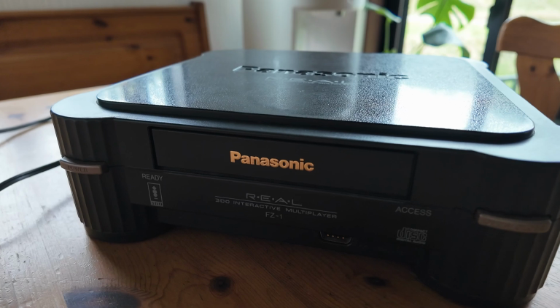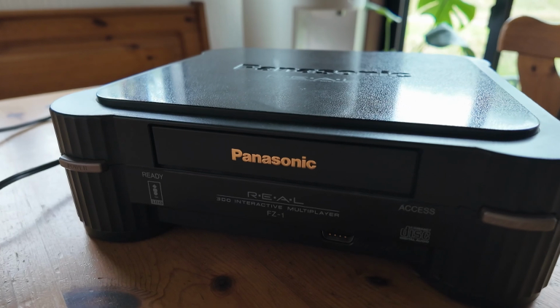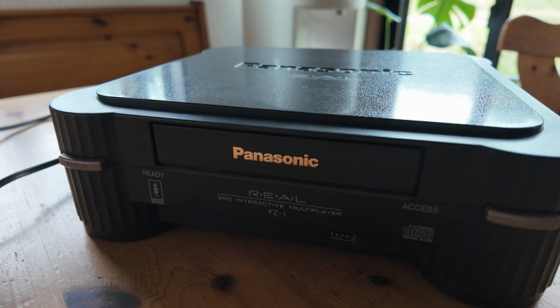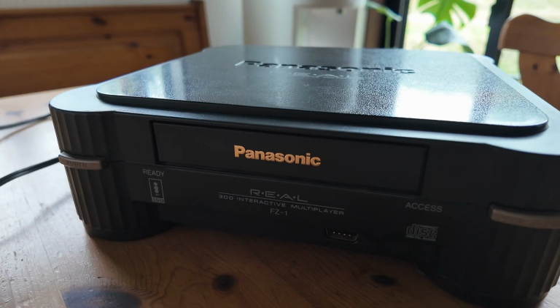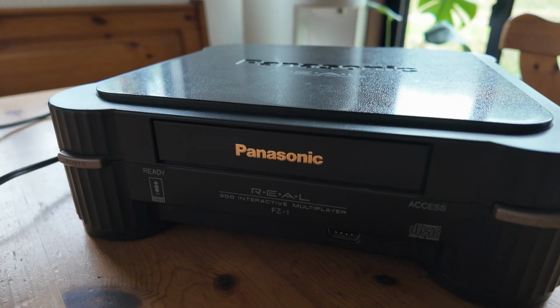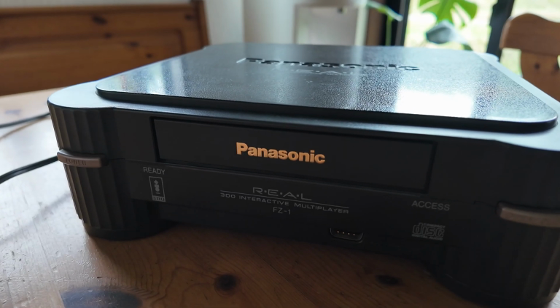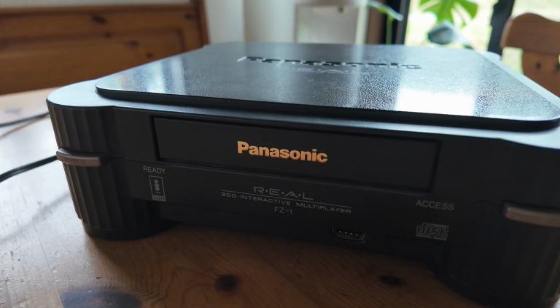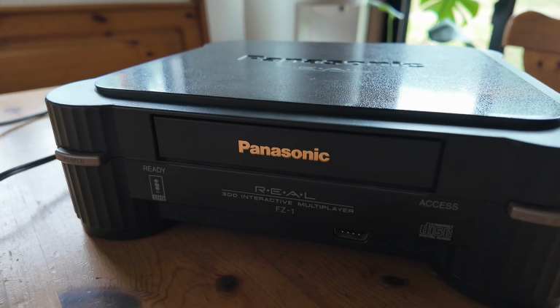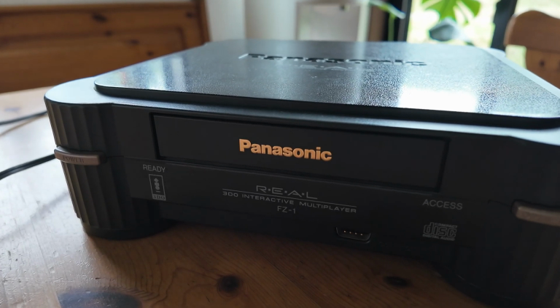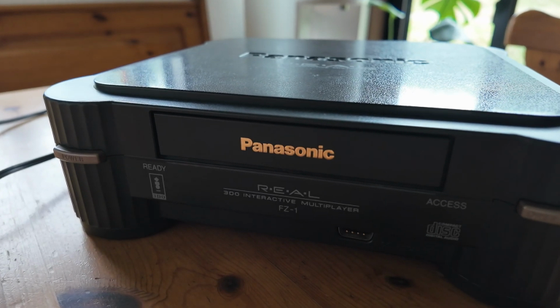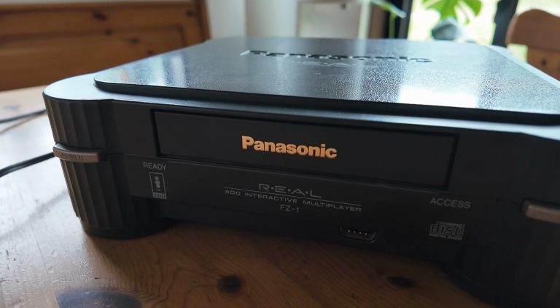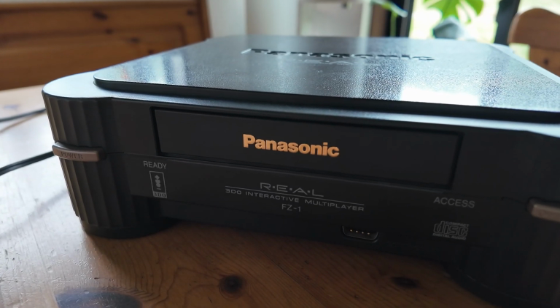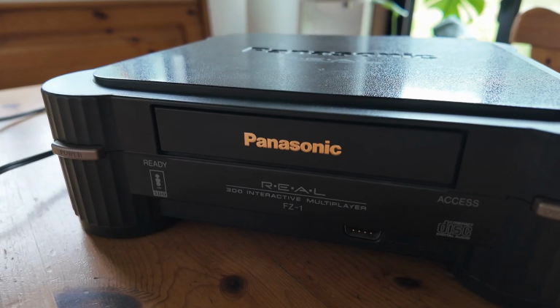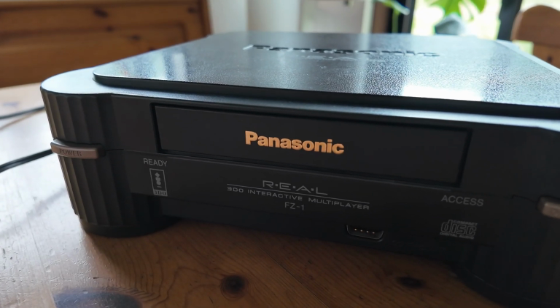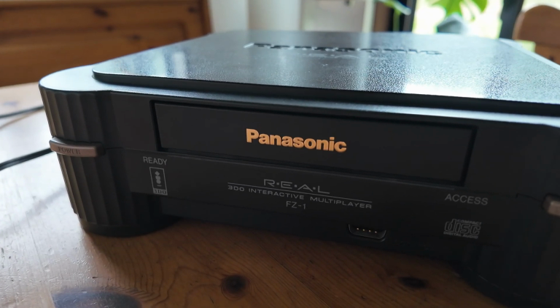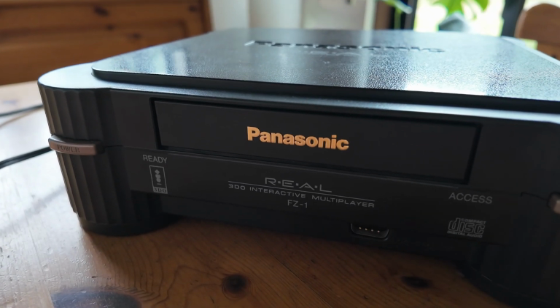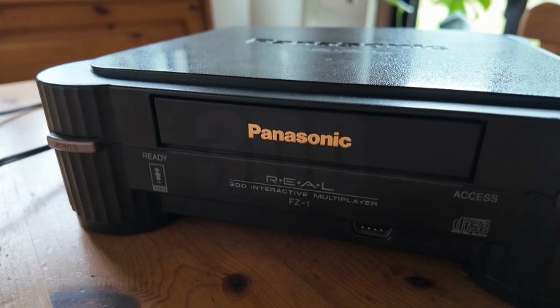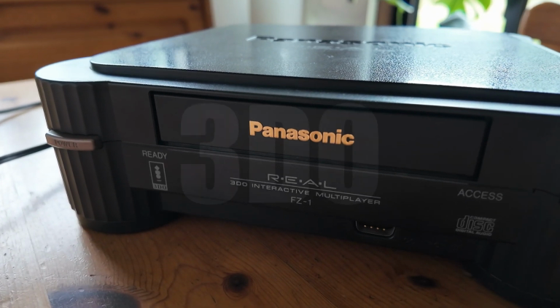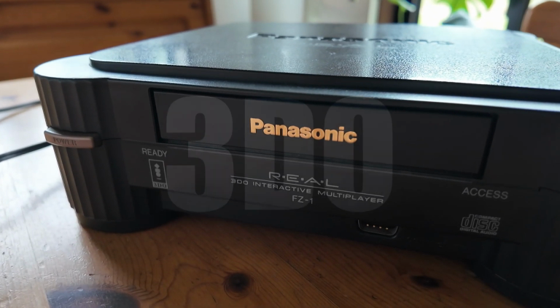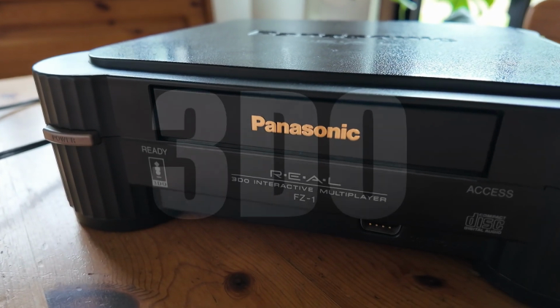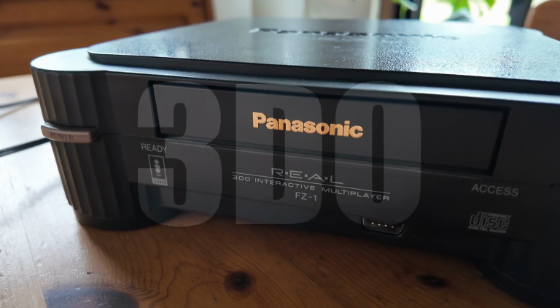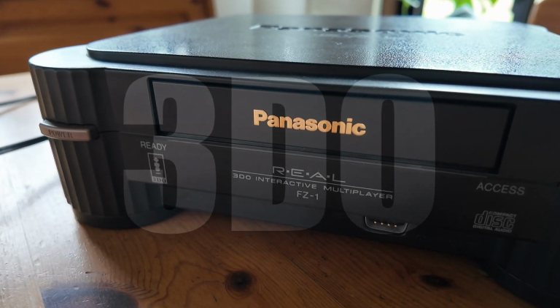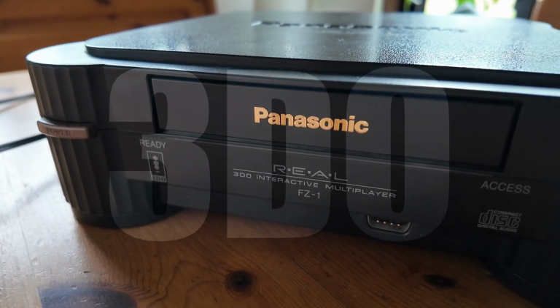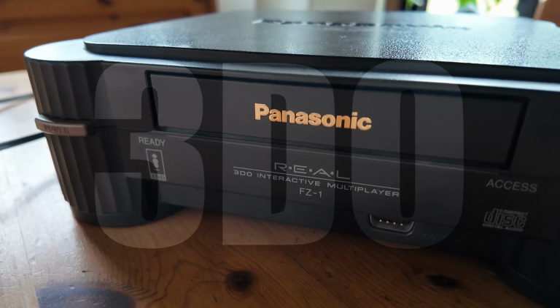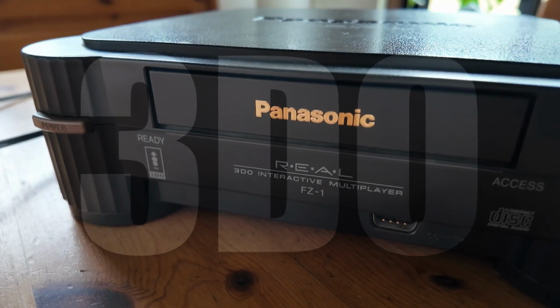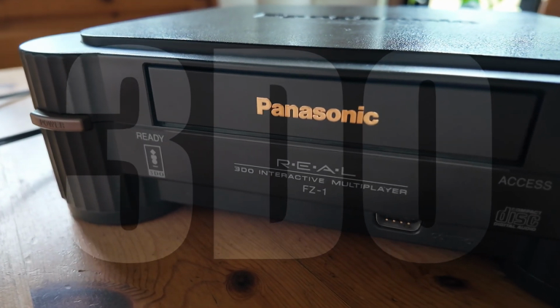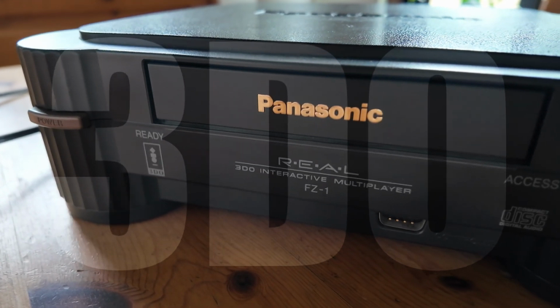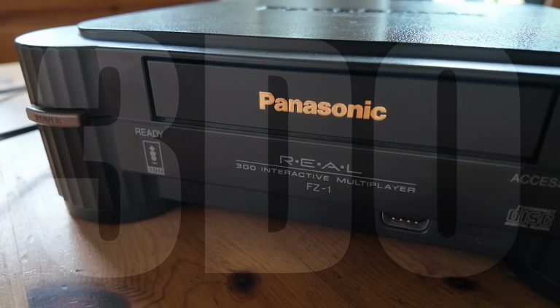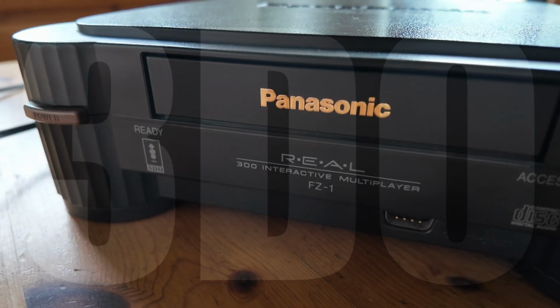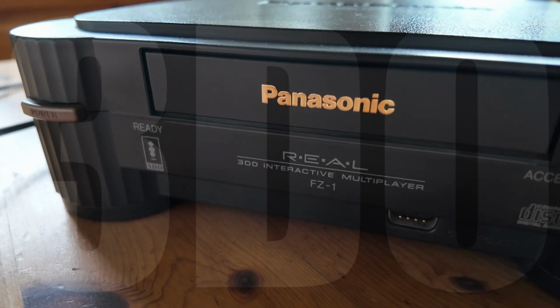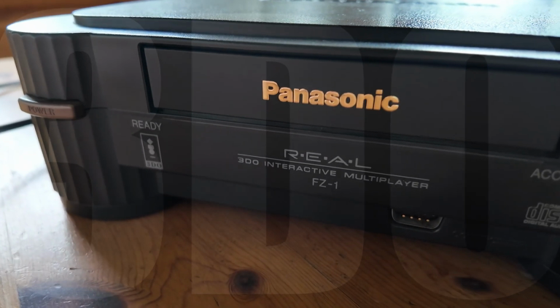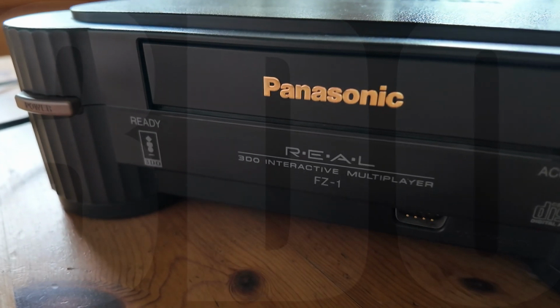Hey there, remember this beauty? It's our beloved Panasonic 3DO, the crown jewel of 90s gaming.